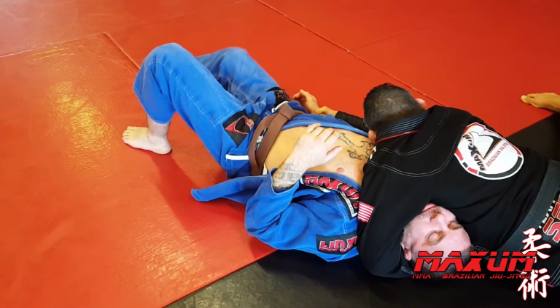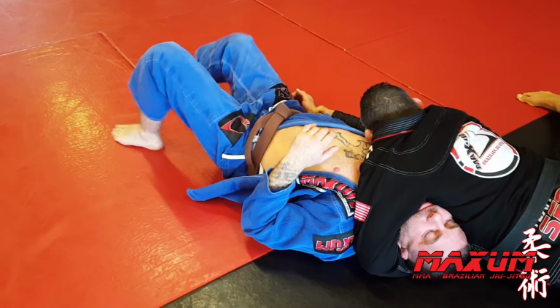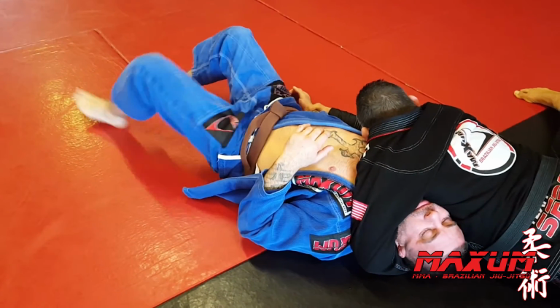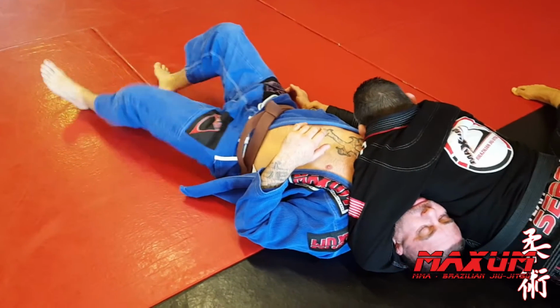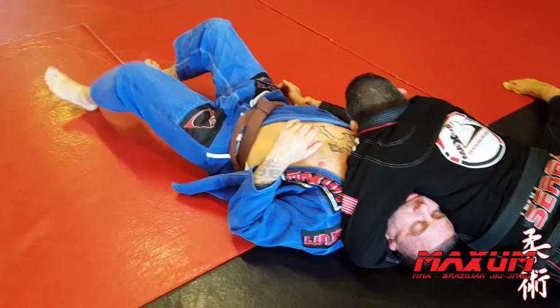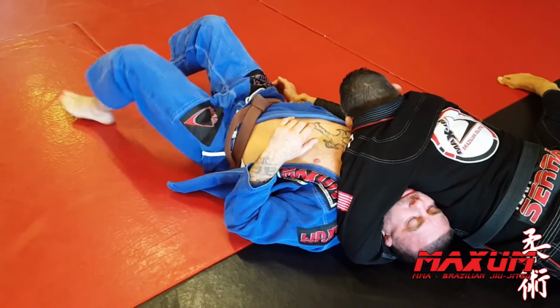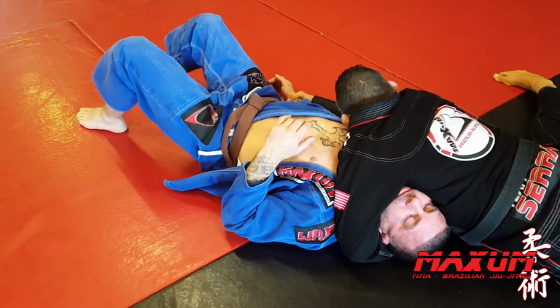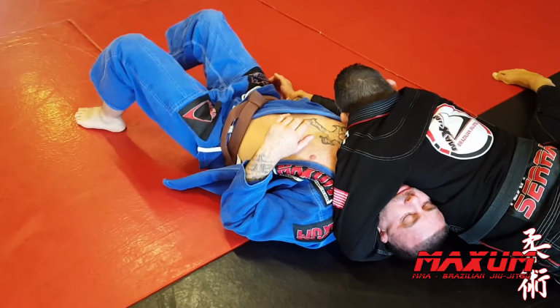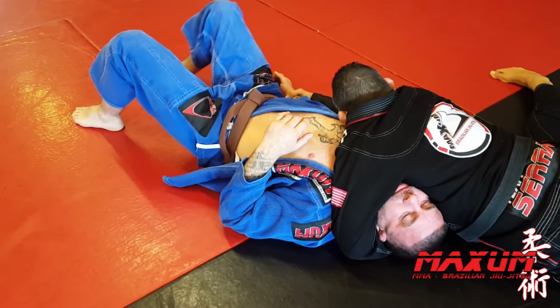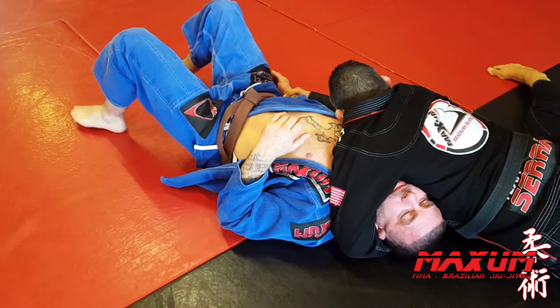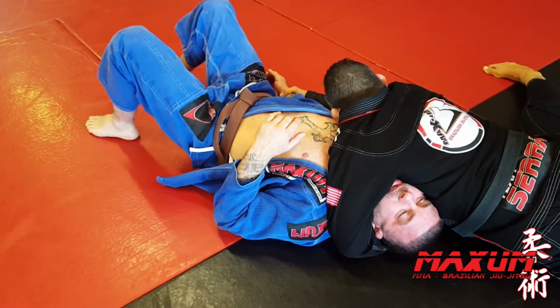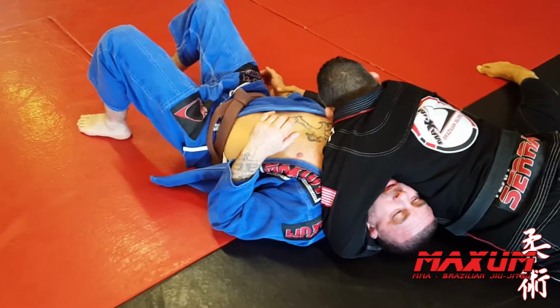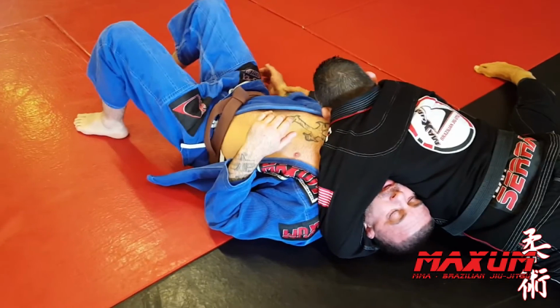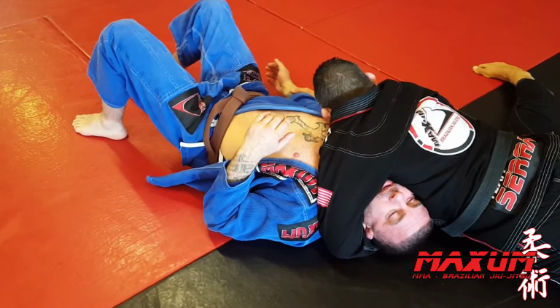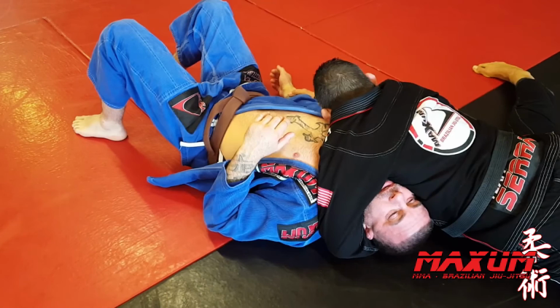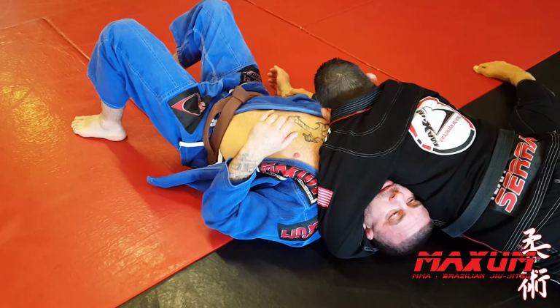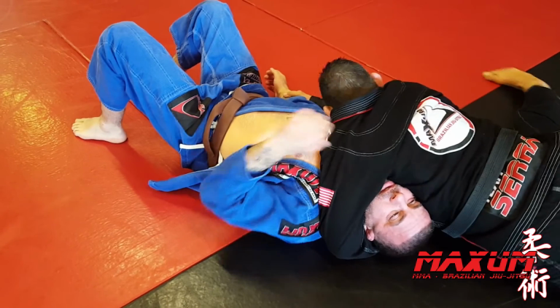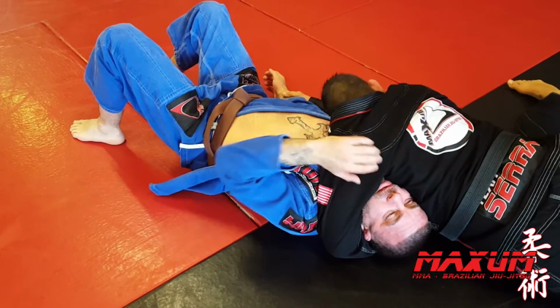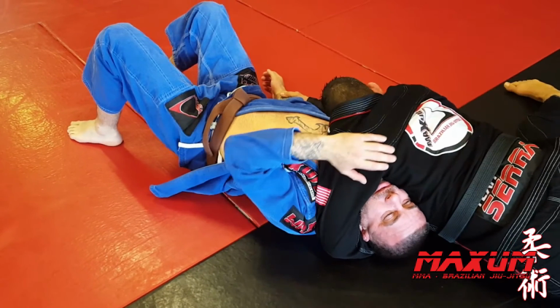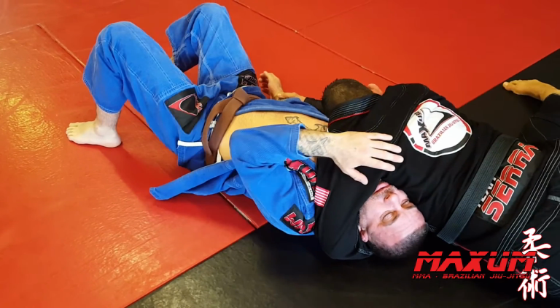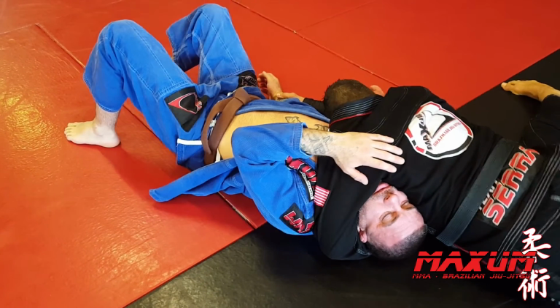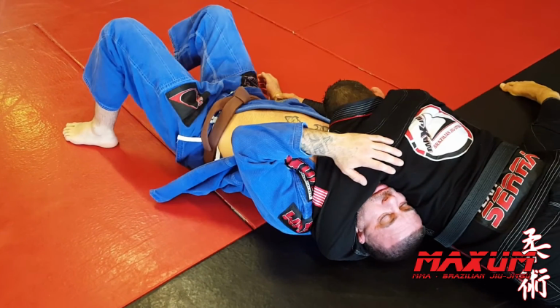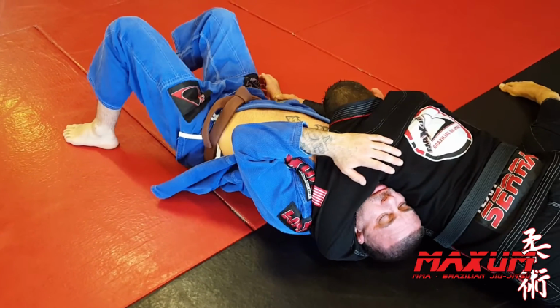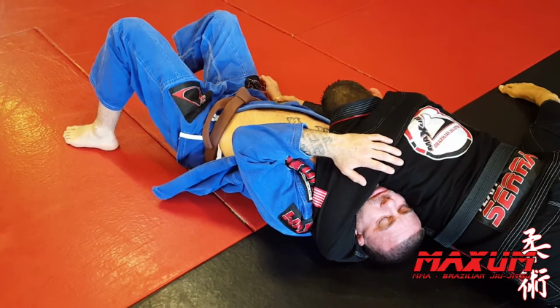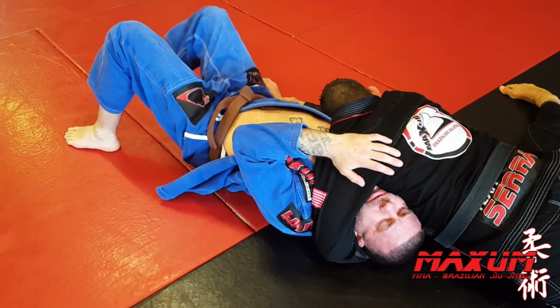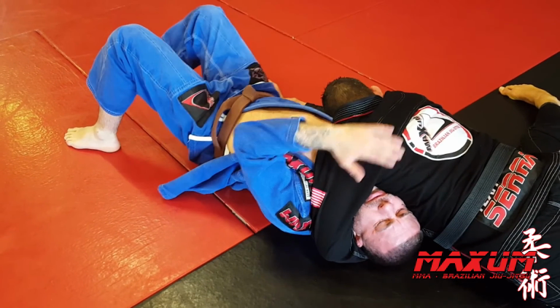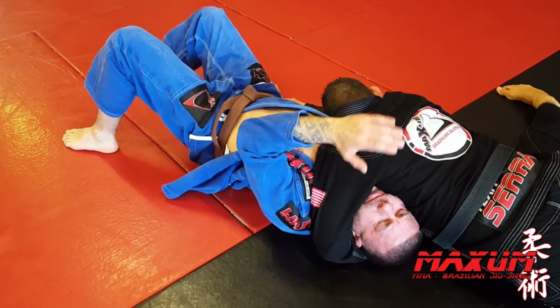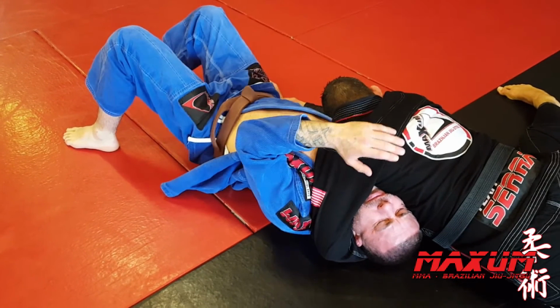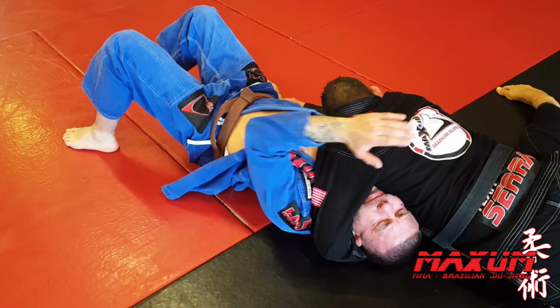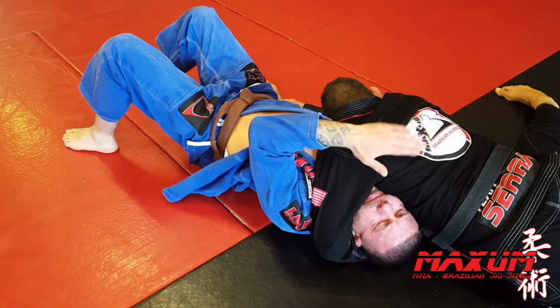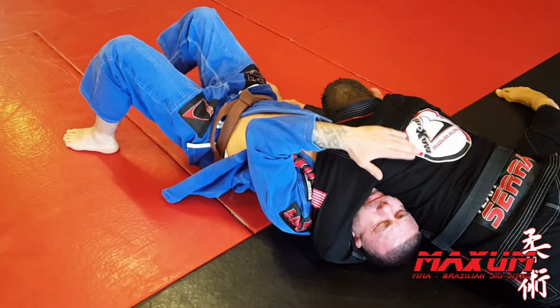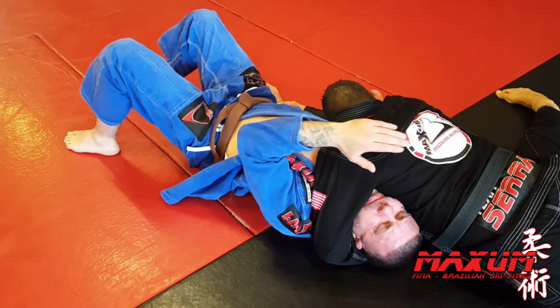Nice wide base. Once I have this, head down and all I have to do is just squeeze.